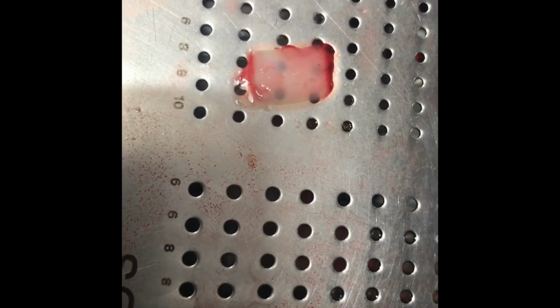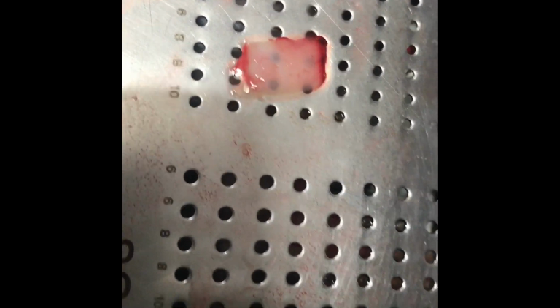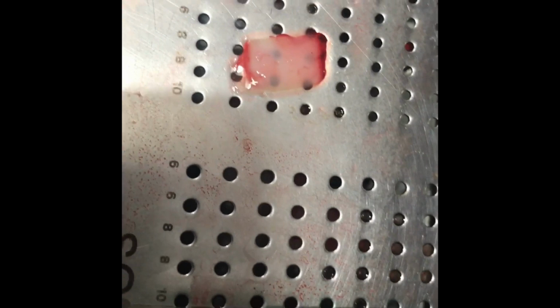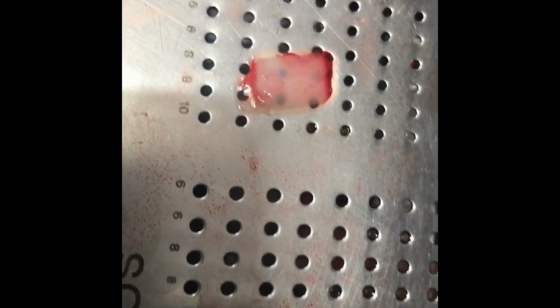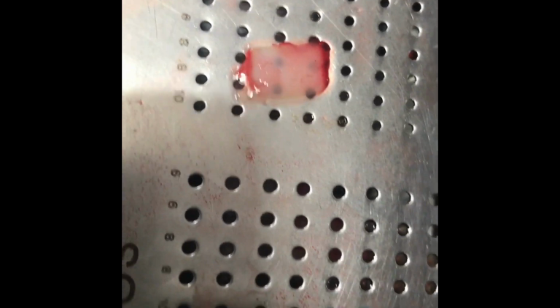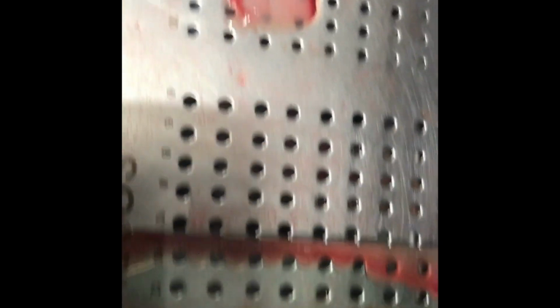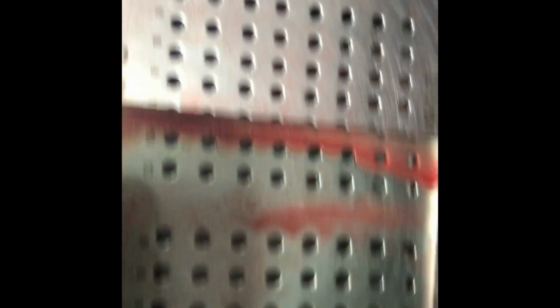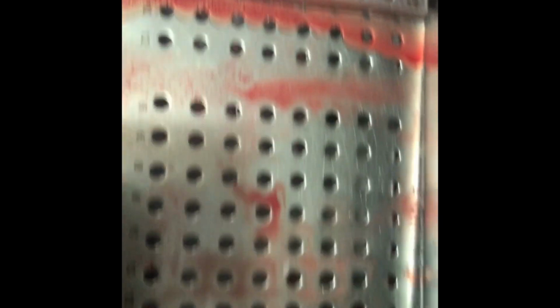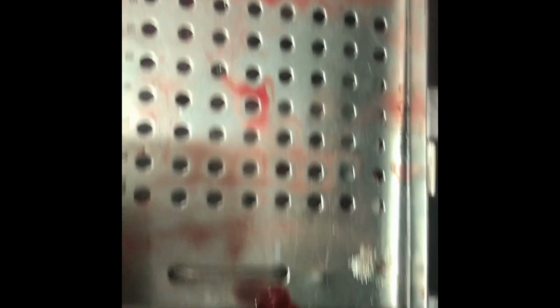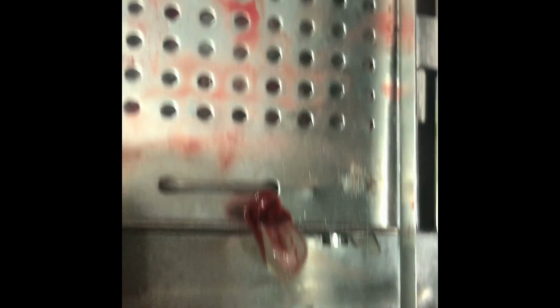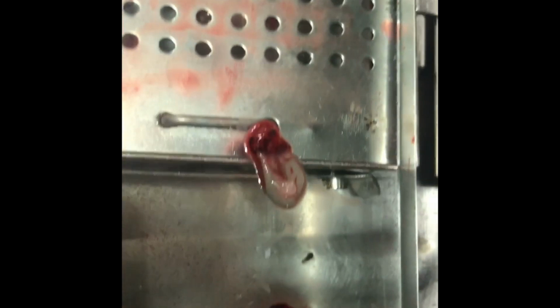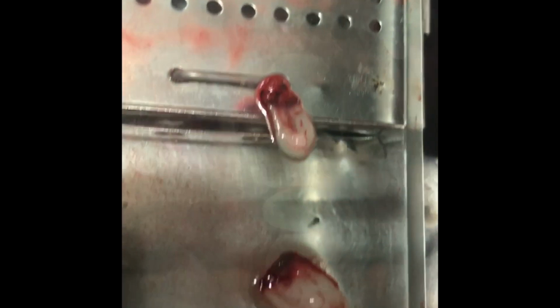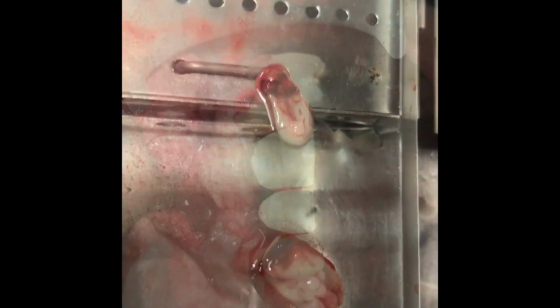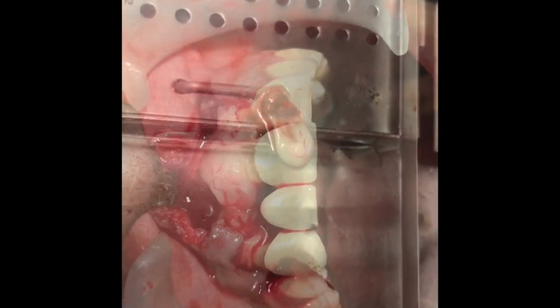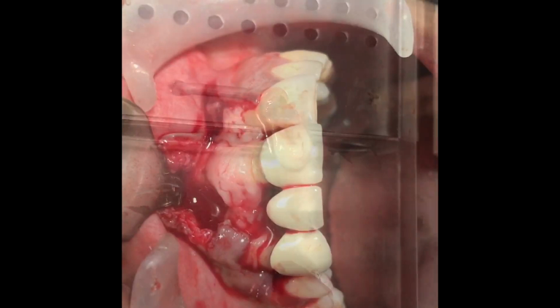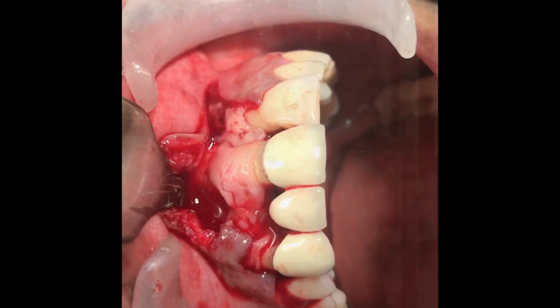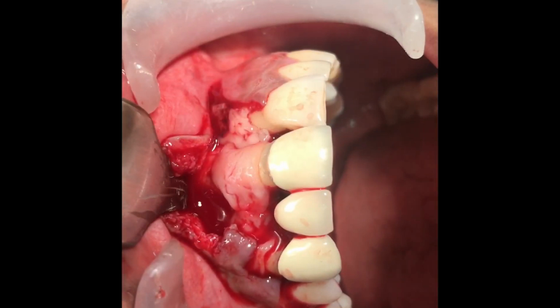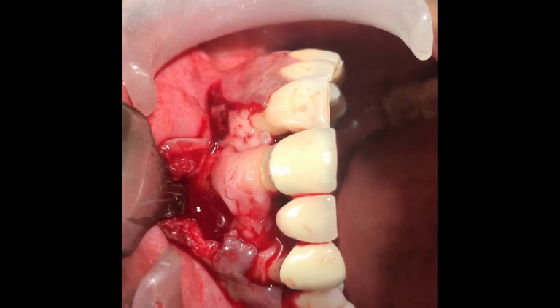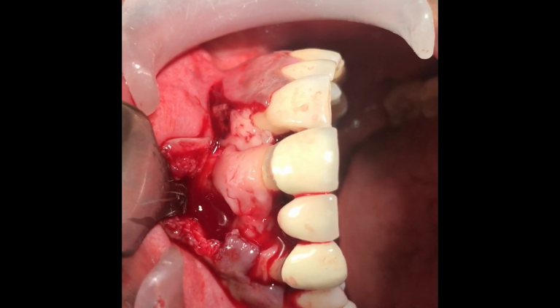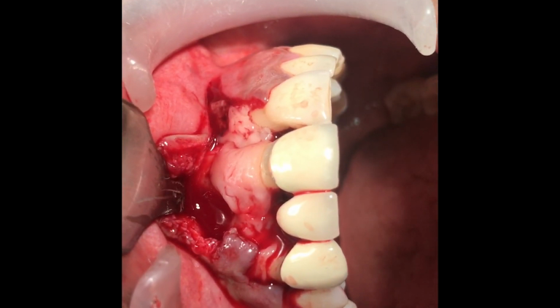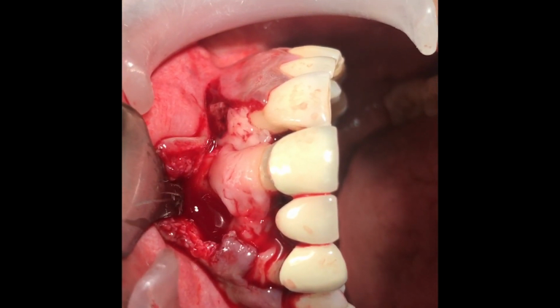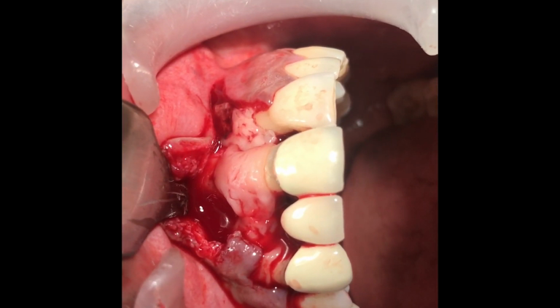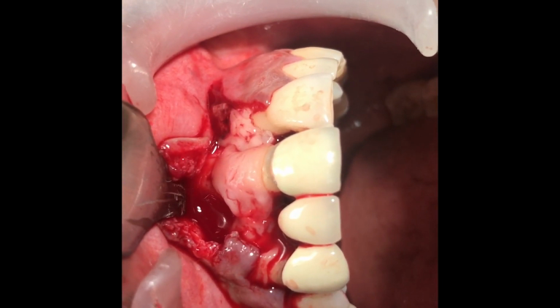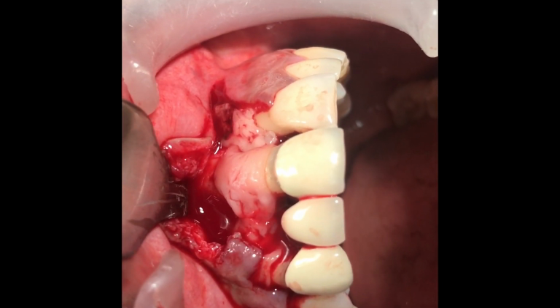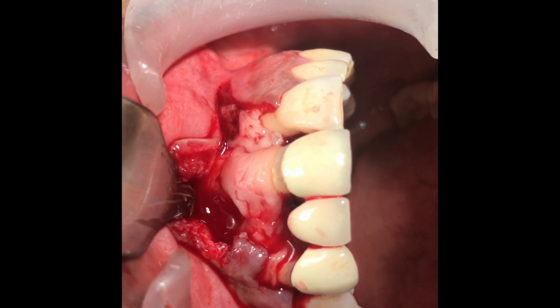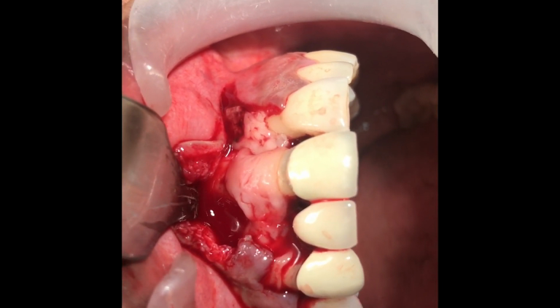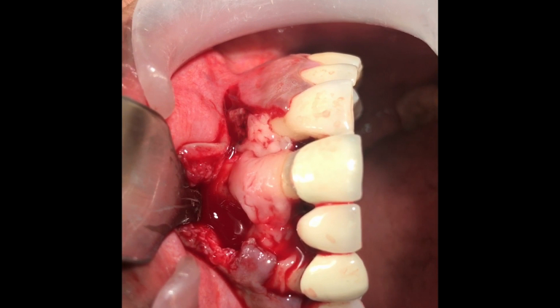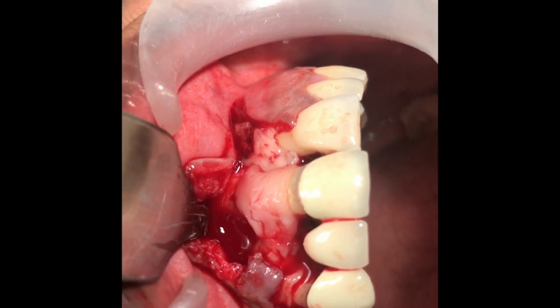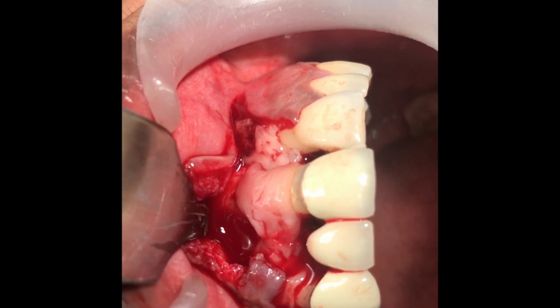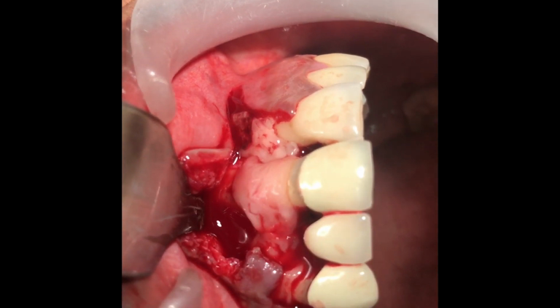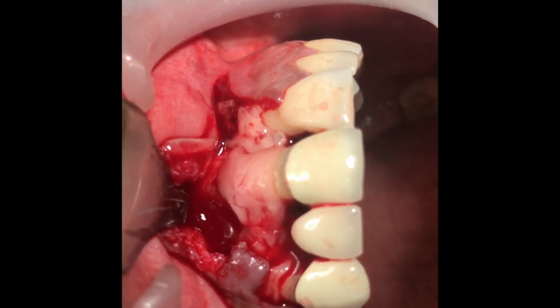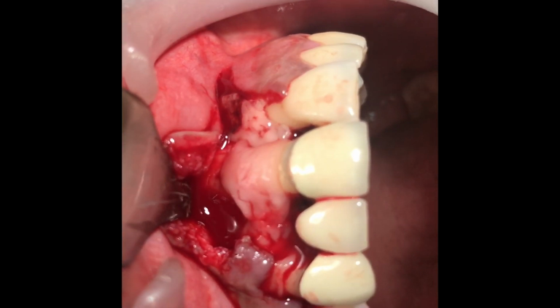This is going to go in the pocket. Now we place the PRF membrane covering the root that's exposed and also in the periodontal pocket.